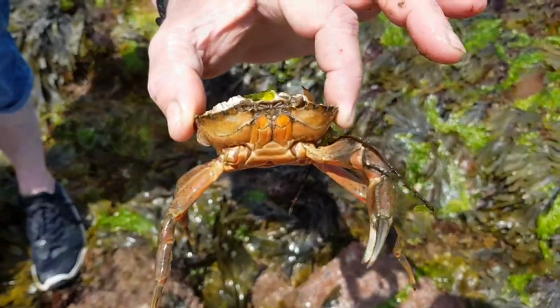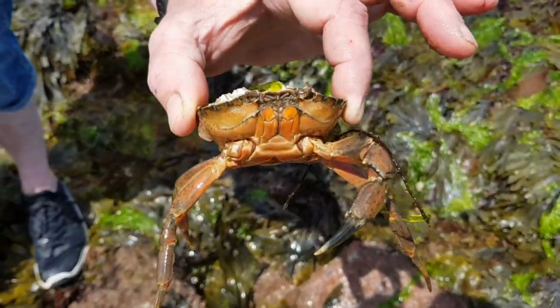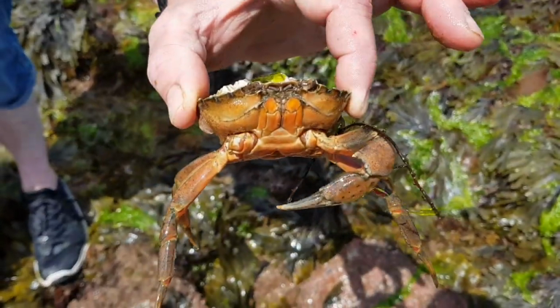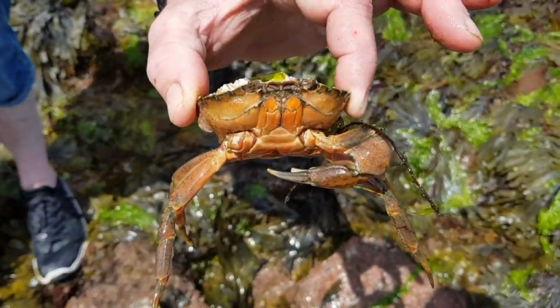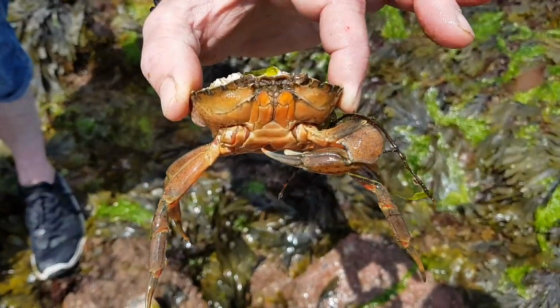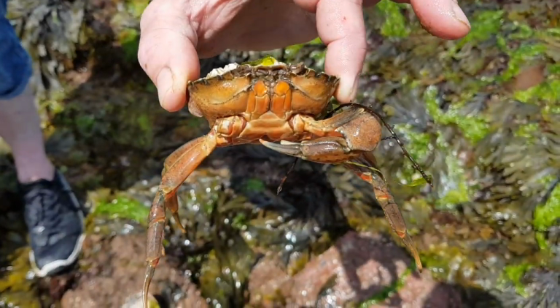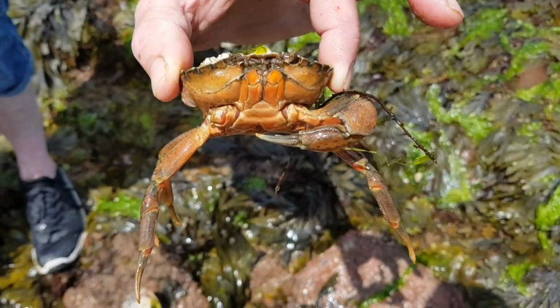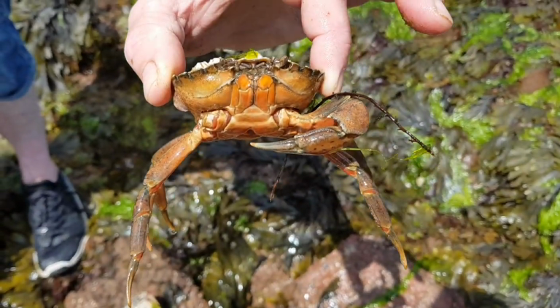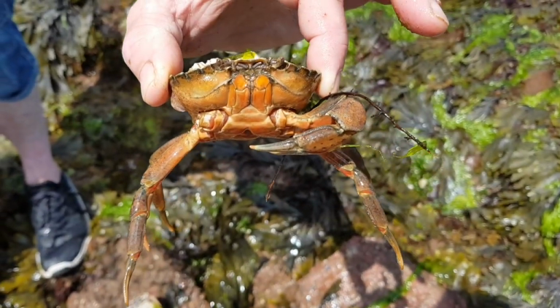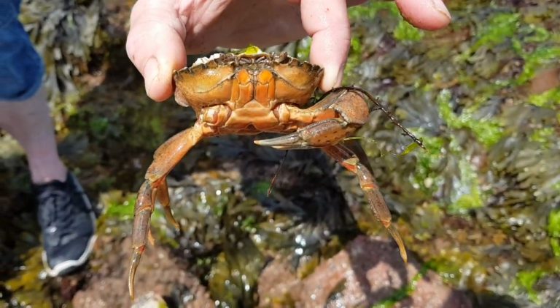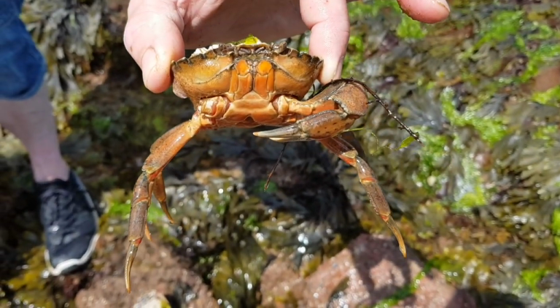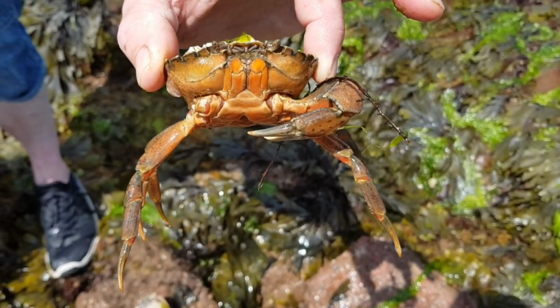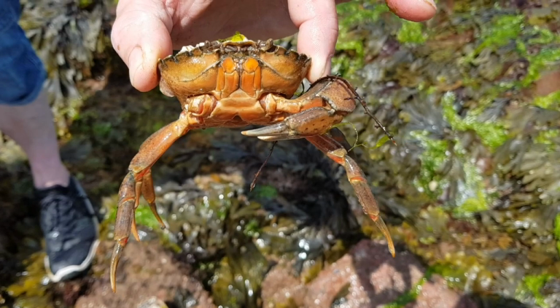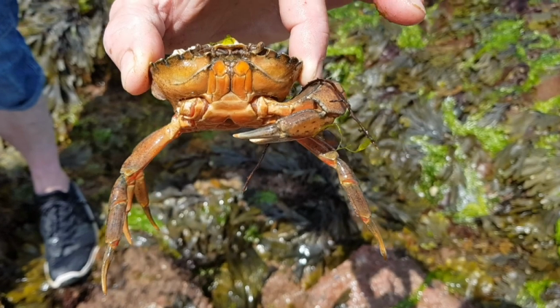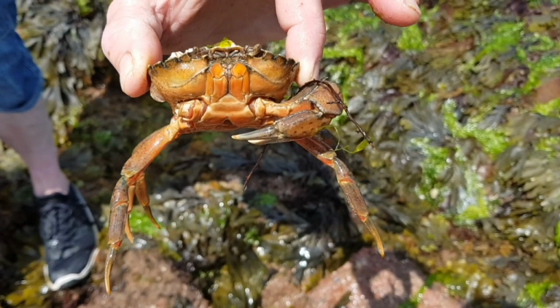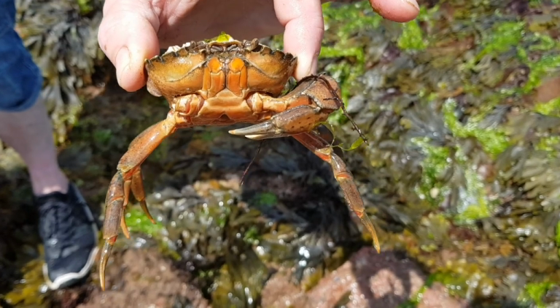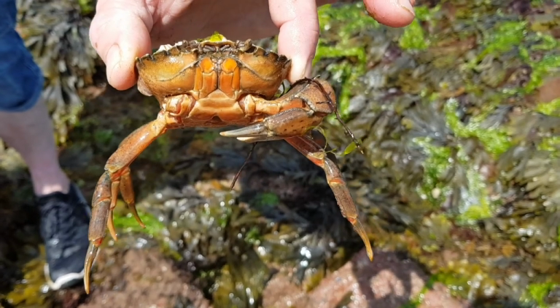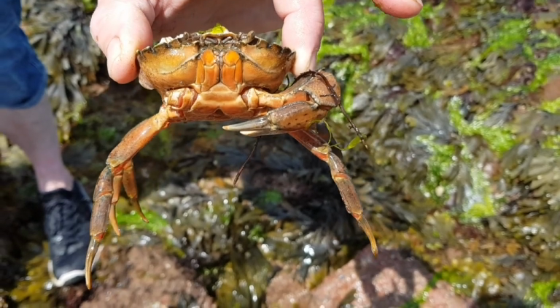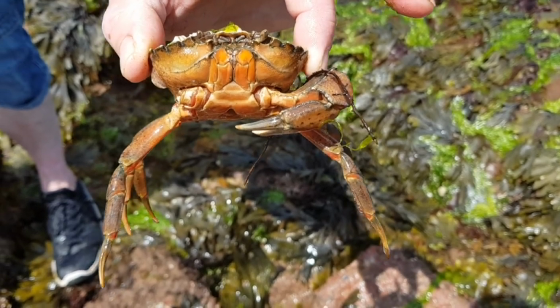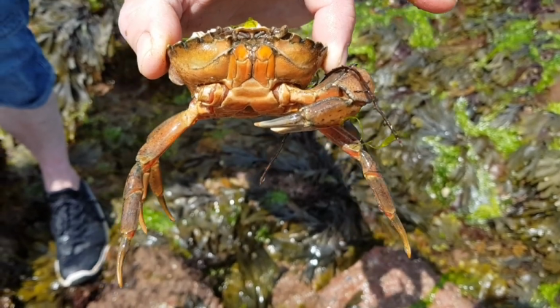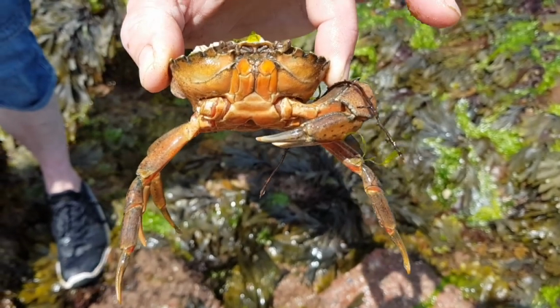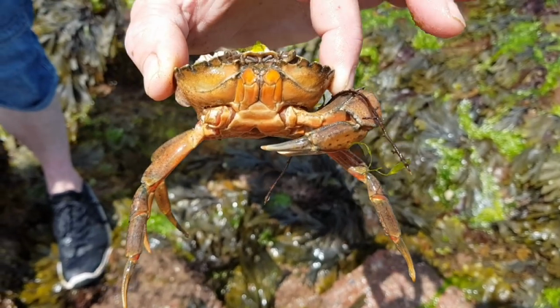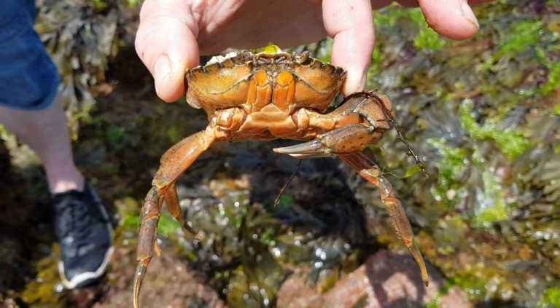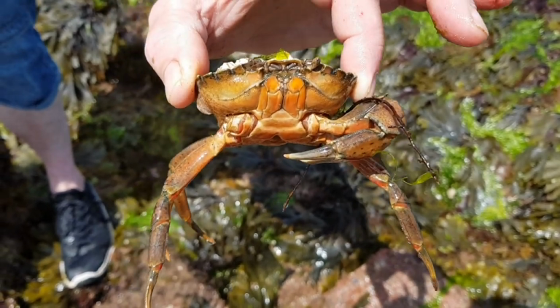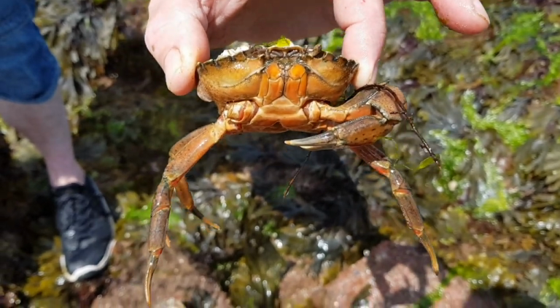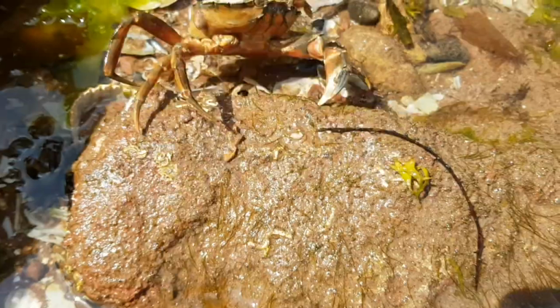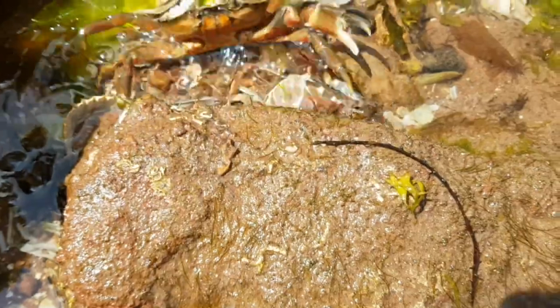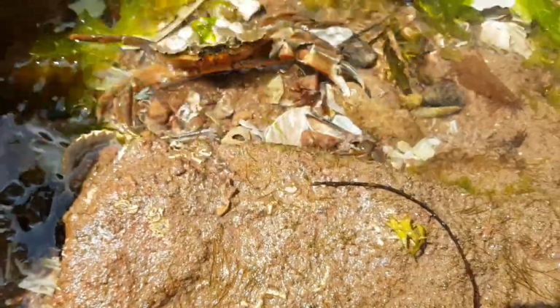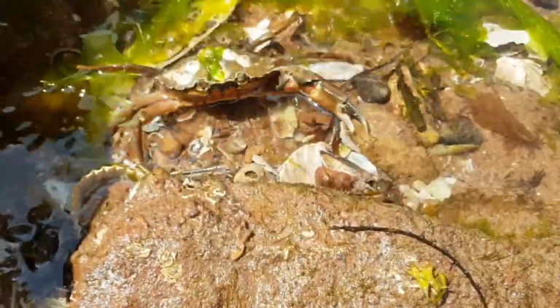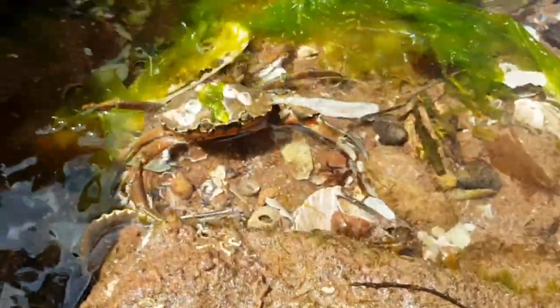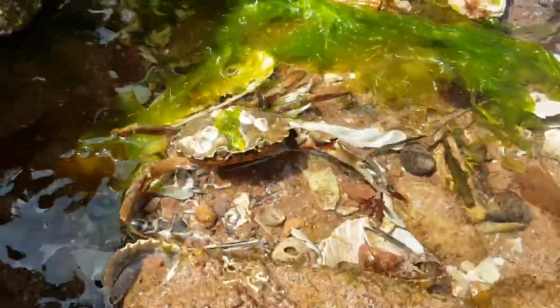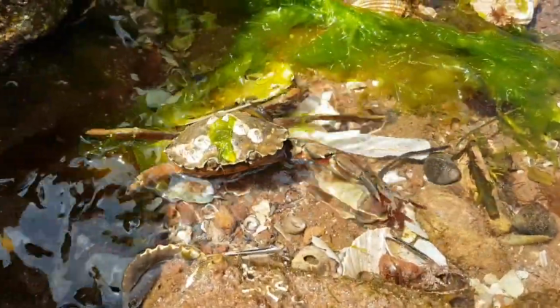I've never seen so many shore crabs of this size in one day either, and I find it interesting that the larger crabs are a lot more aggressive.